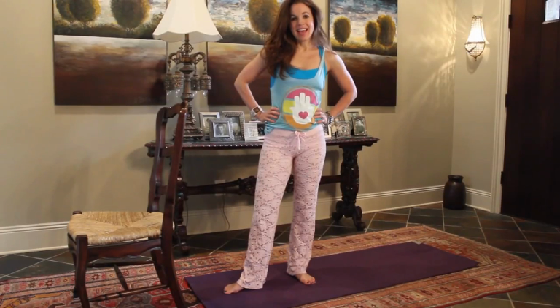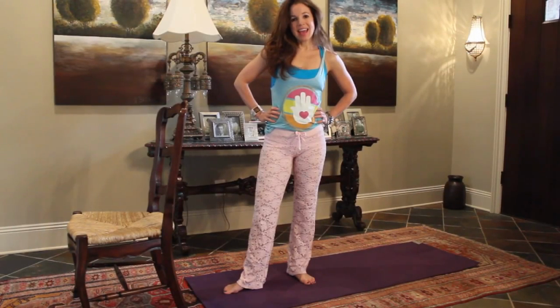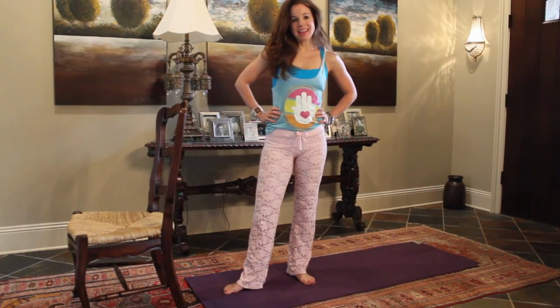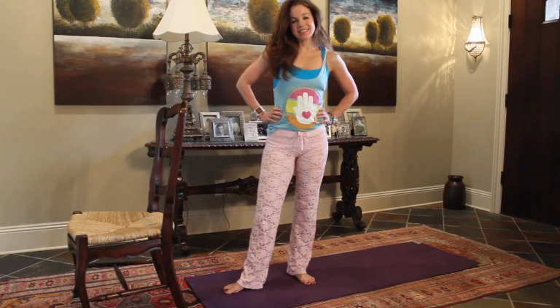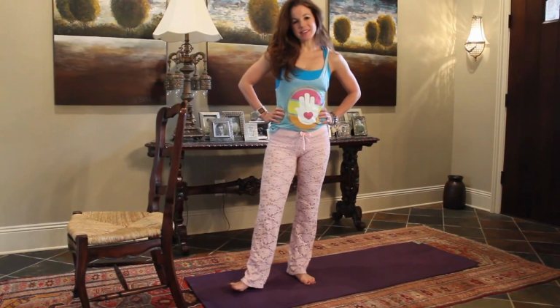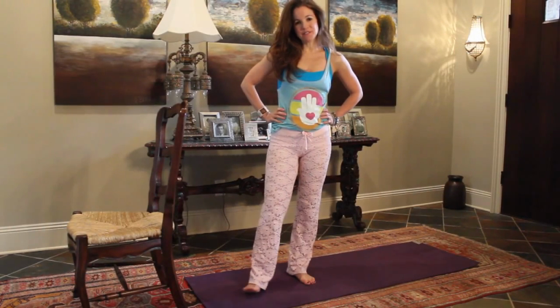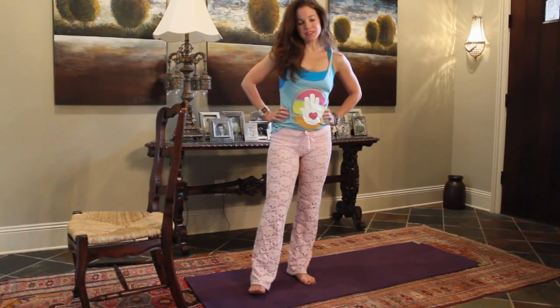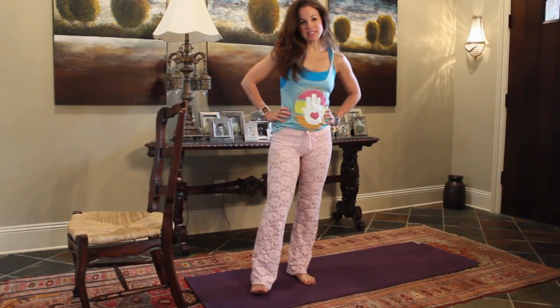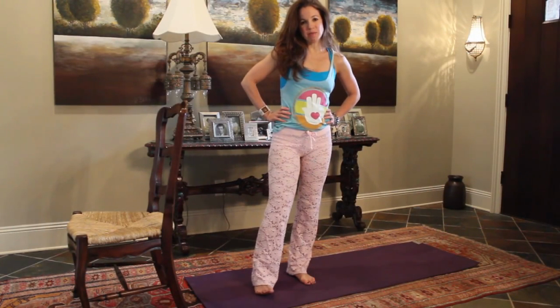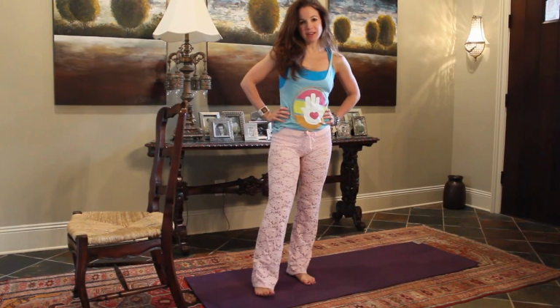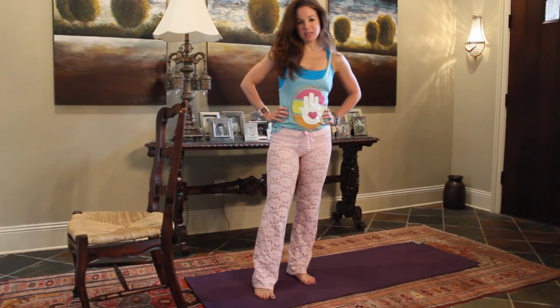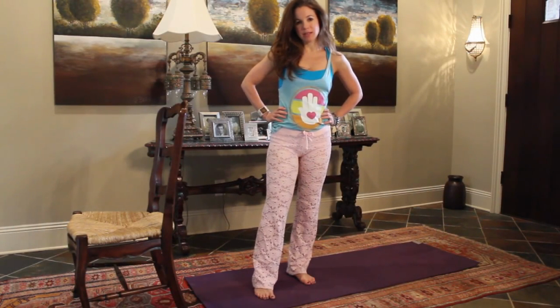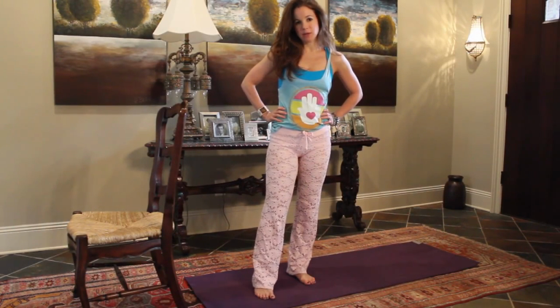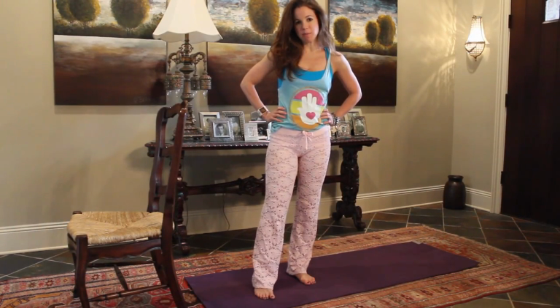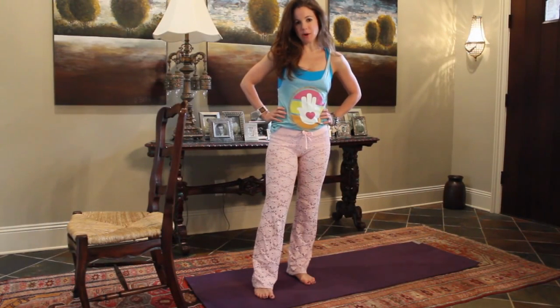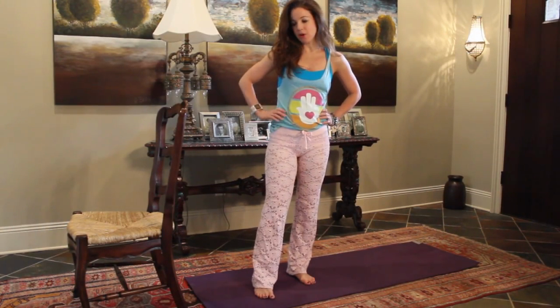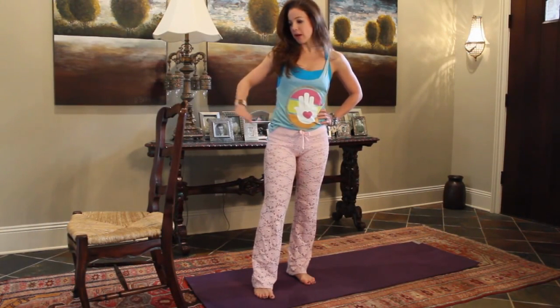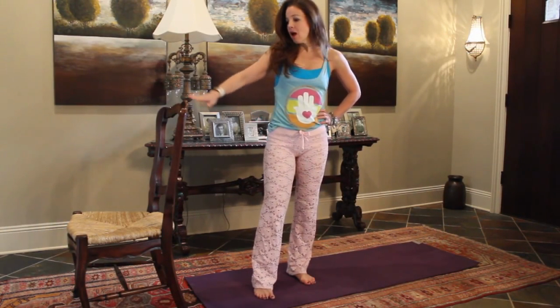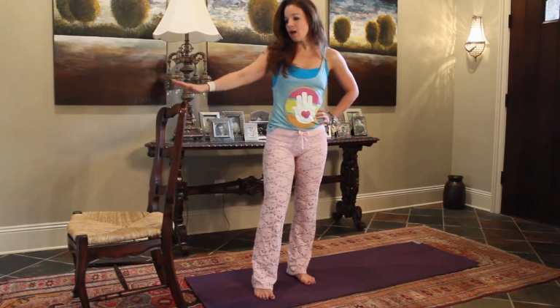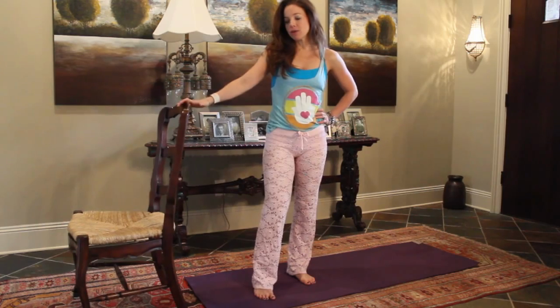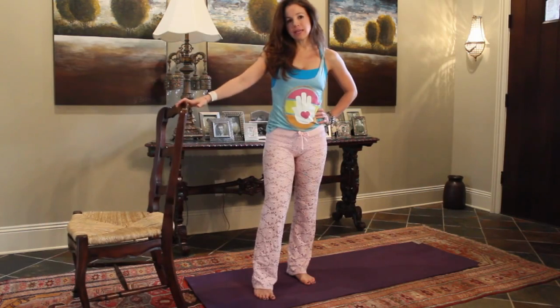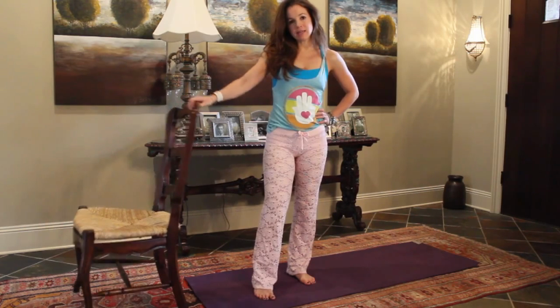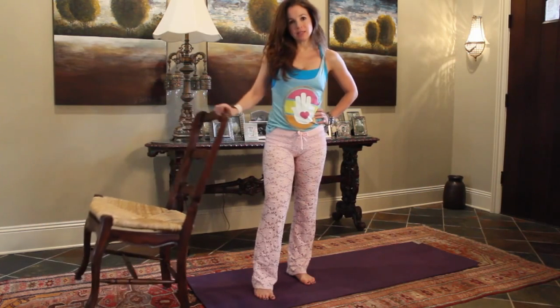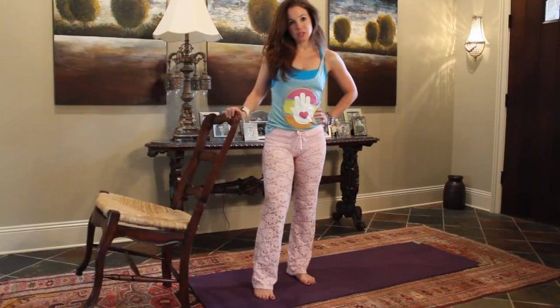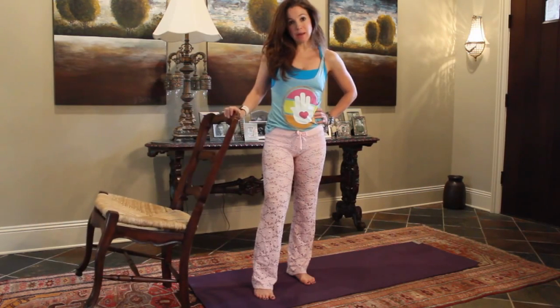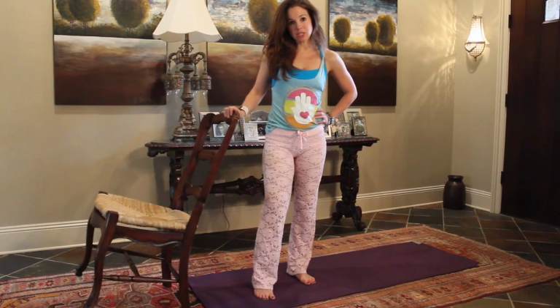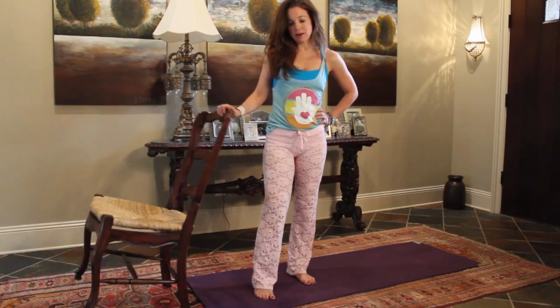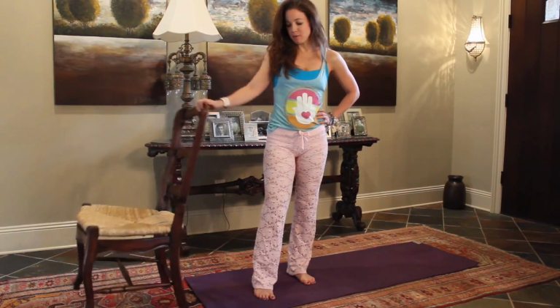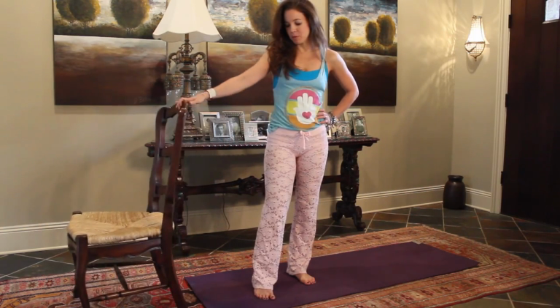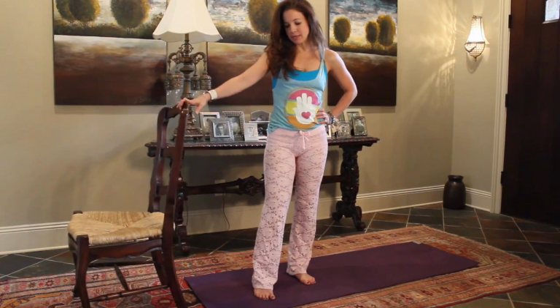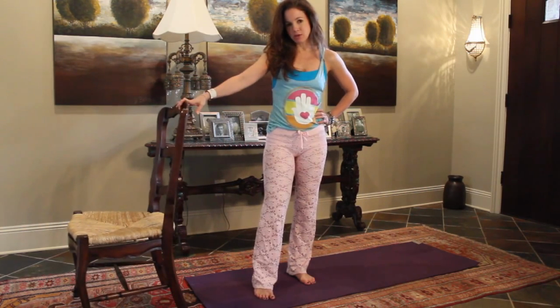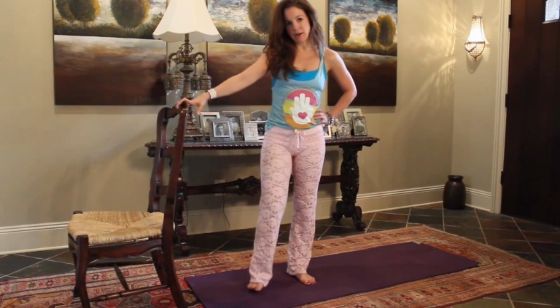Hey, it's Jennifer. Today we're going to do a little bar yoga. All you'll need is just grab a chair before we get started.